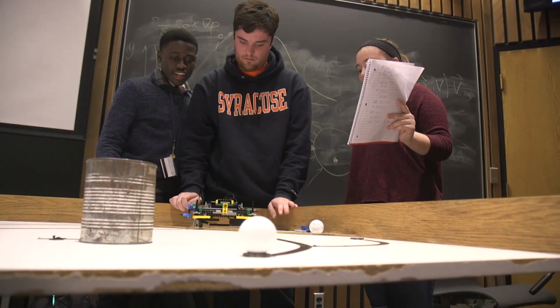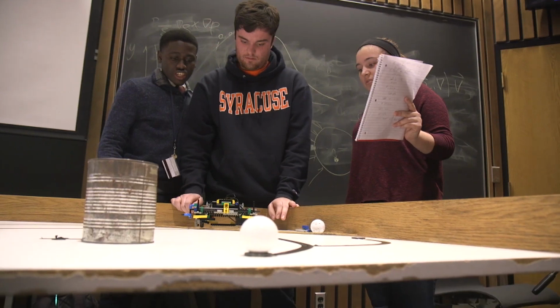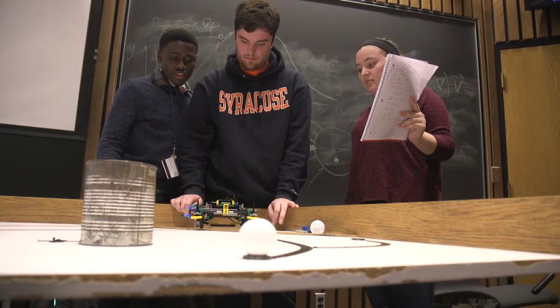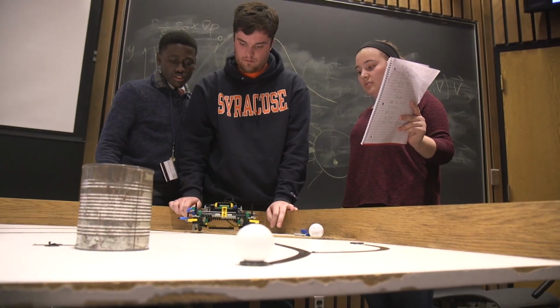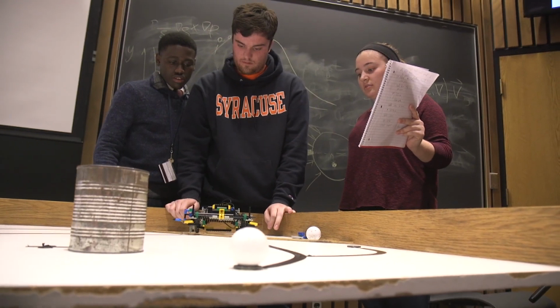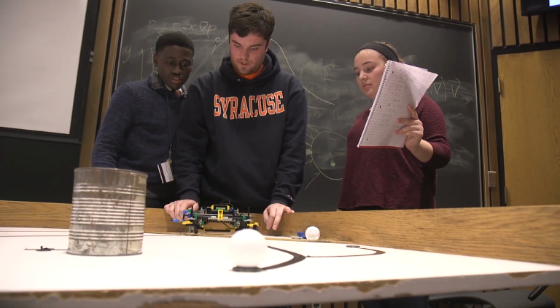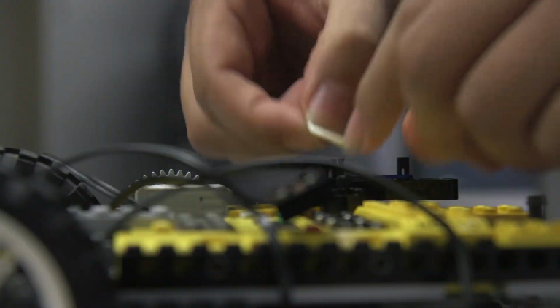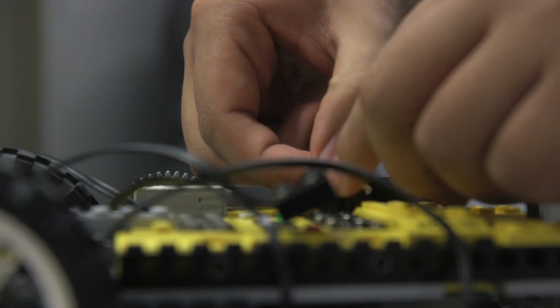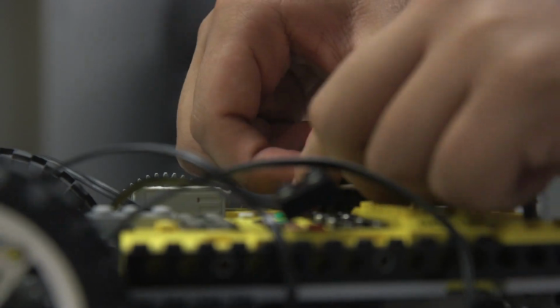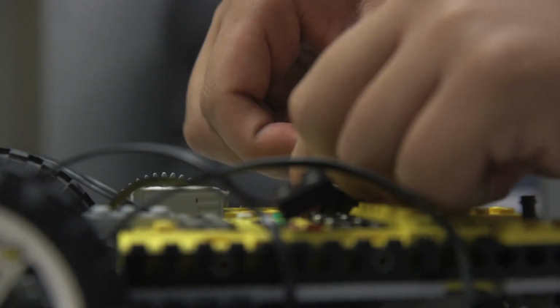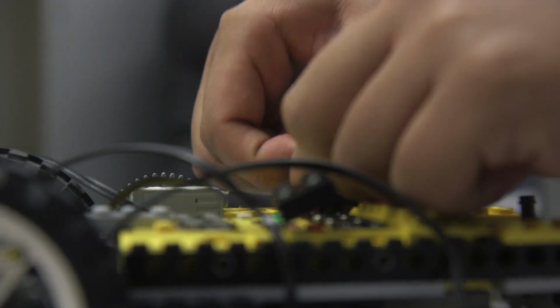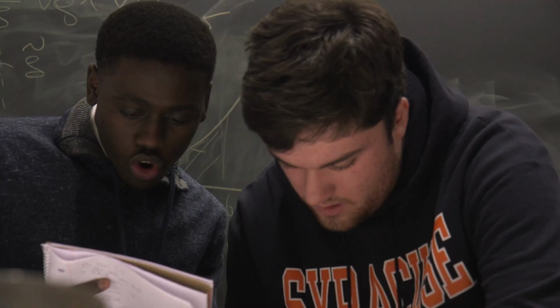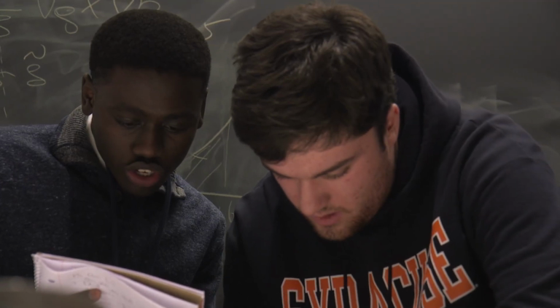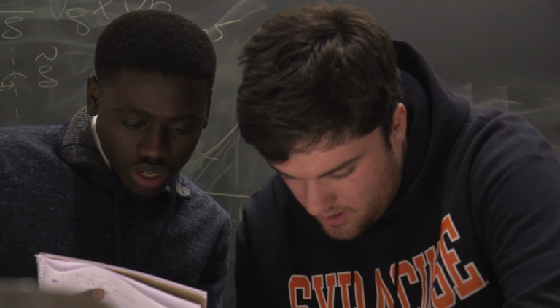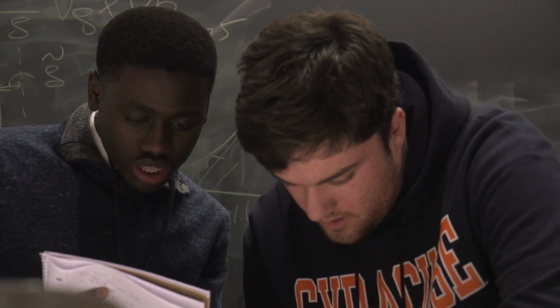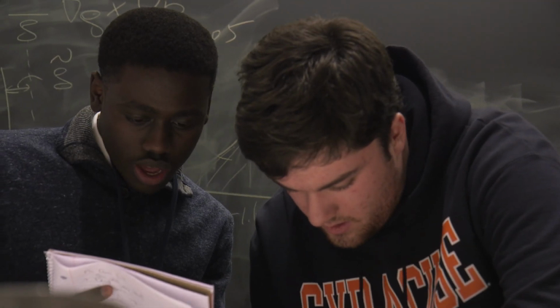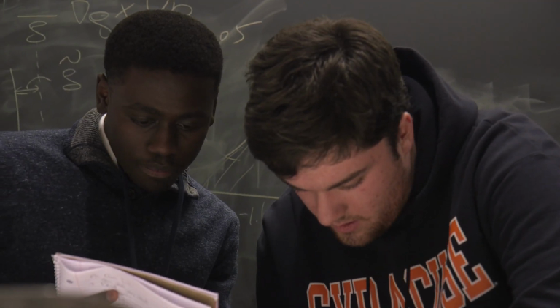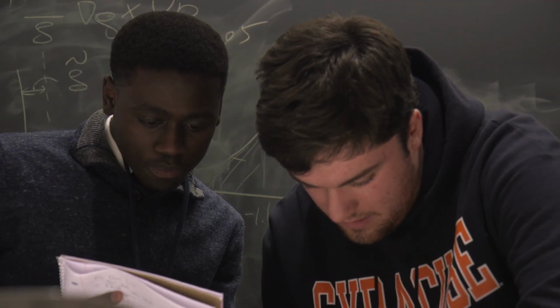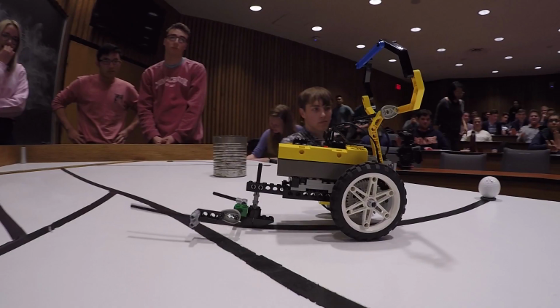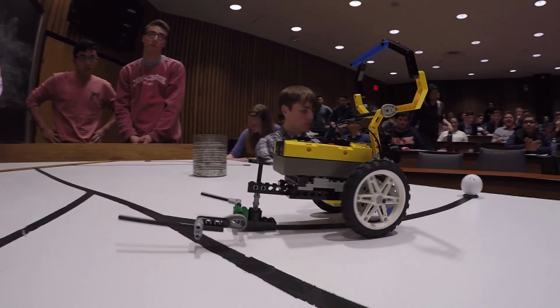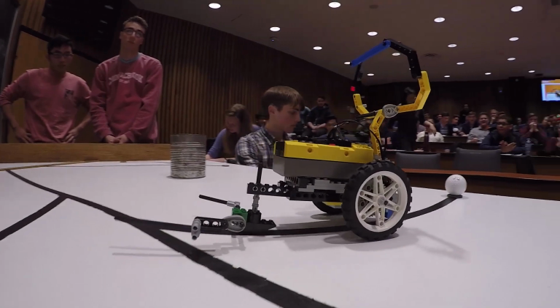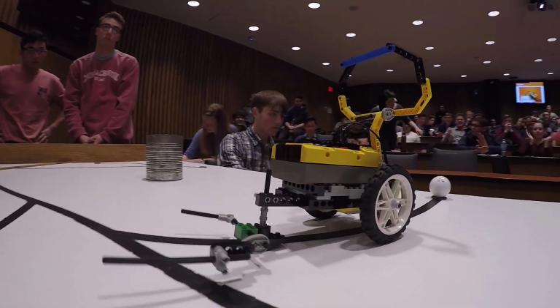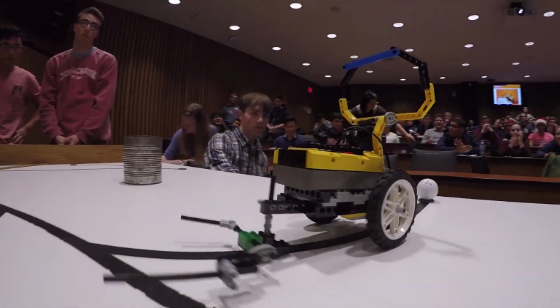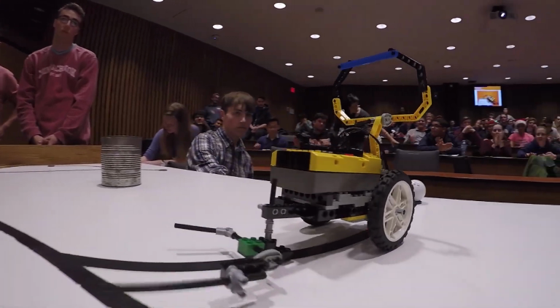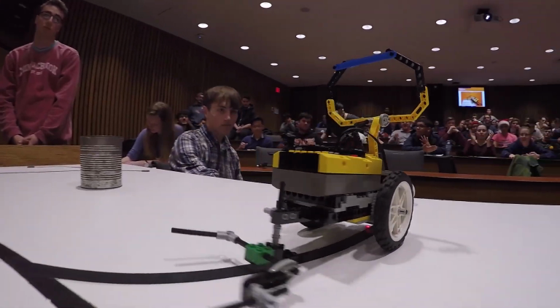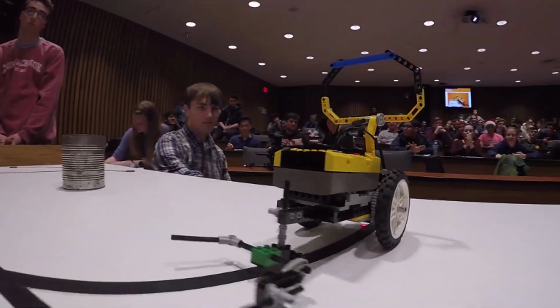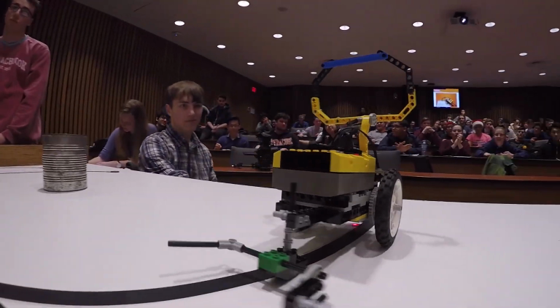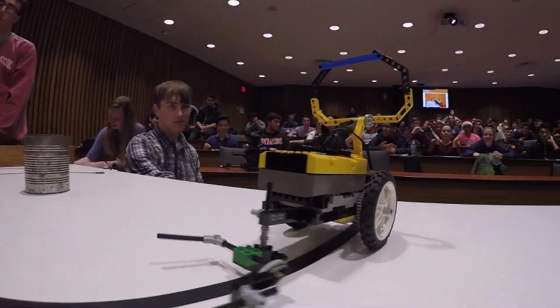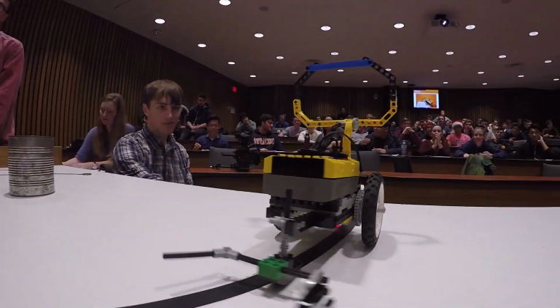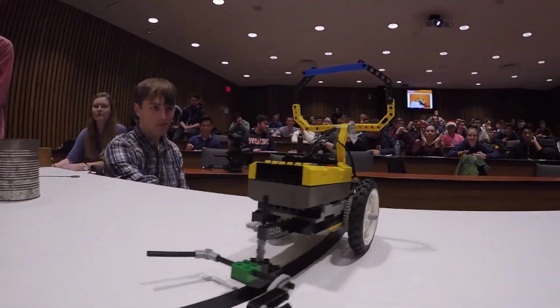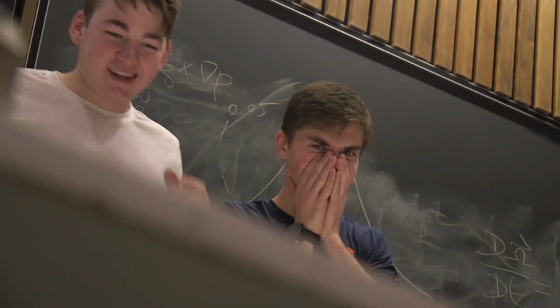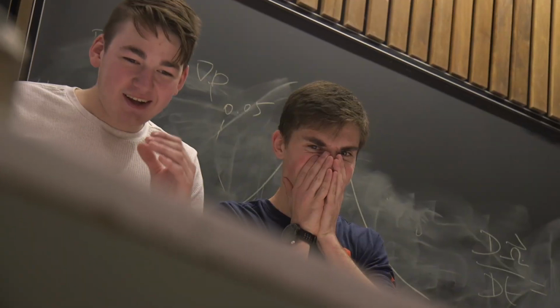I'm hoping this is what being an engineer feels like, you know. When you're finally done with your stuff, you get to show it in front of everyone.